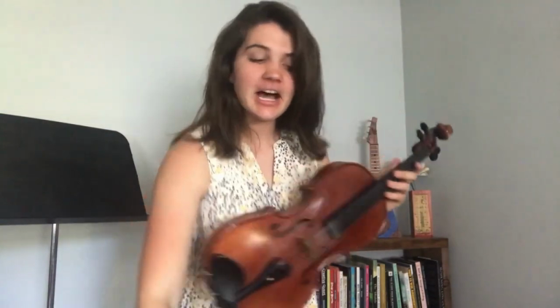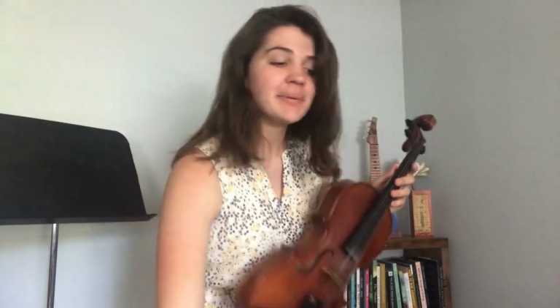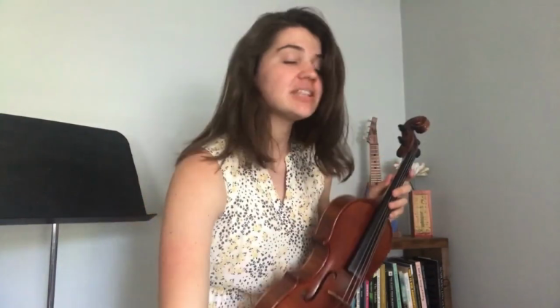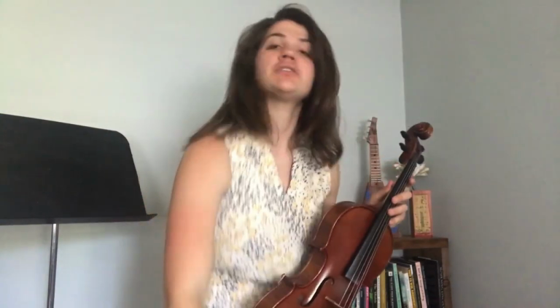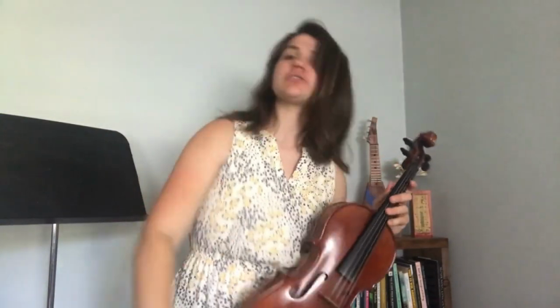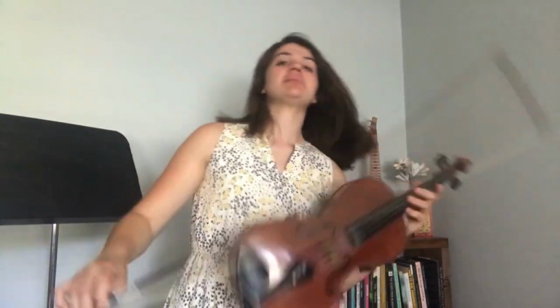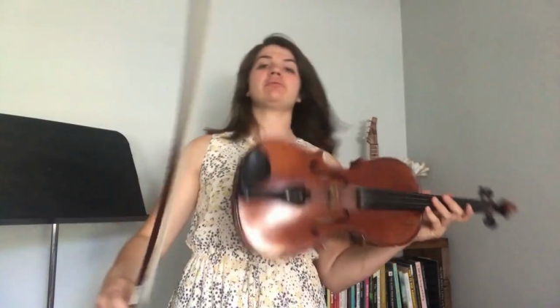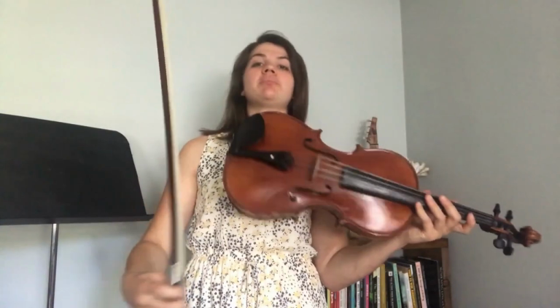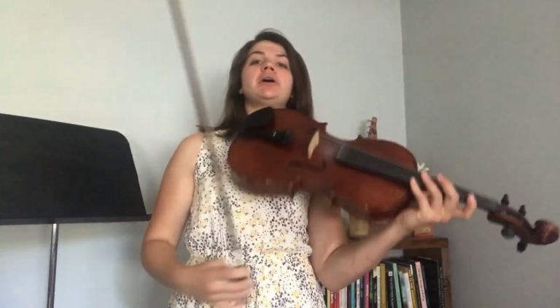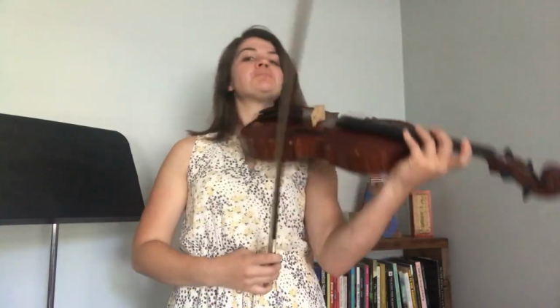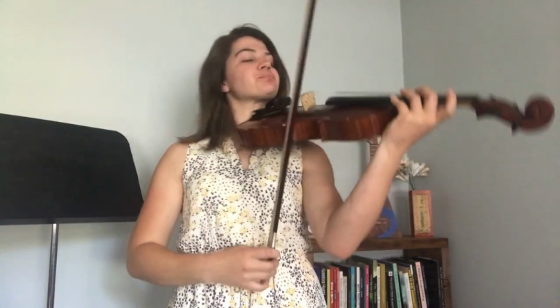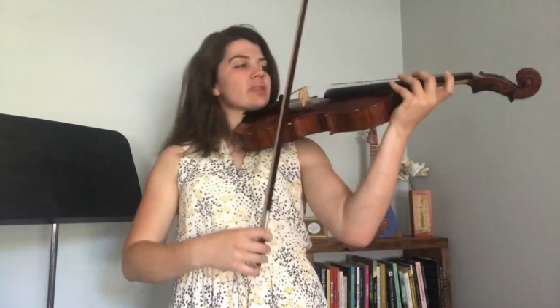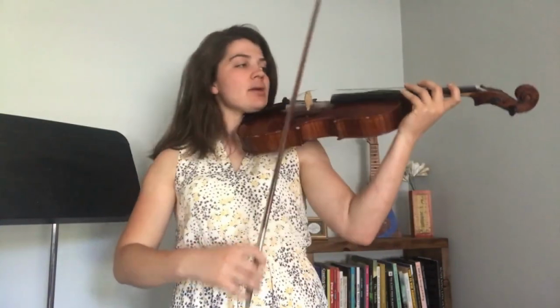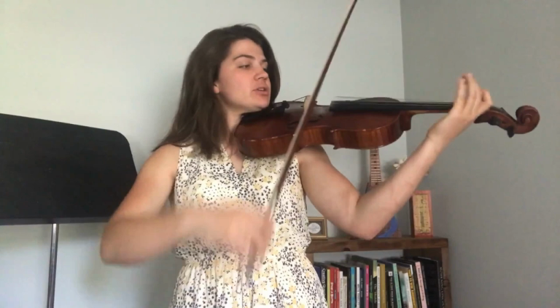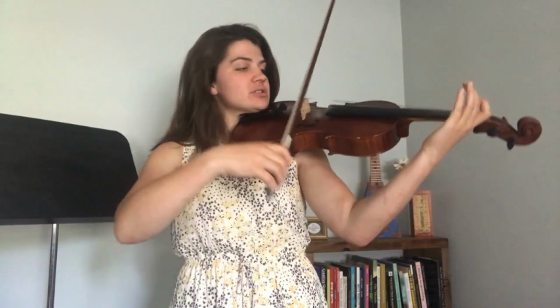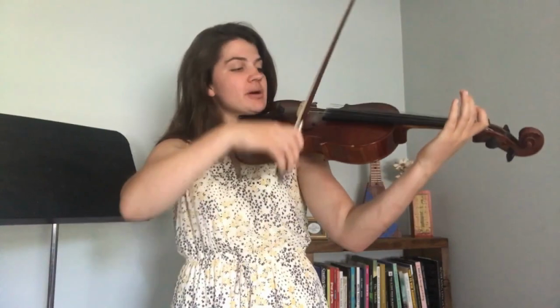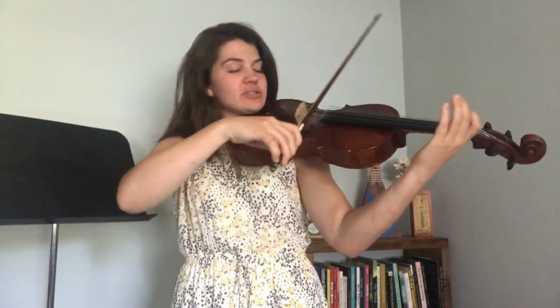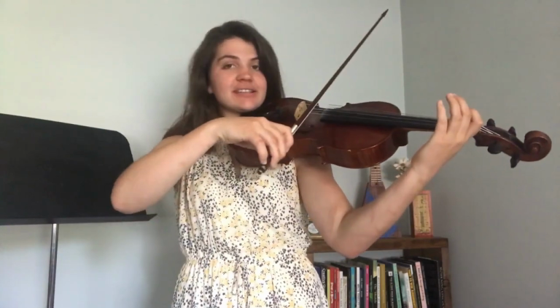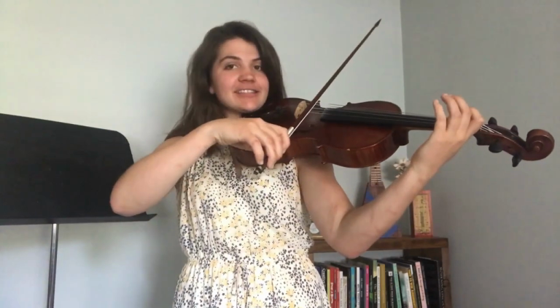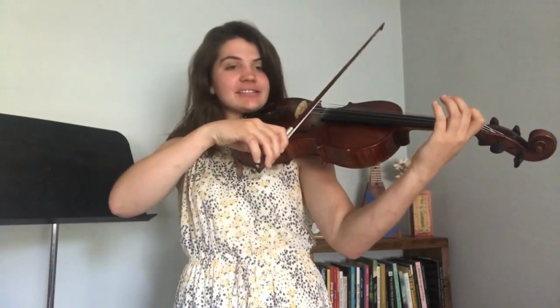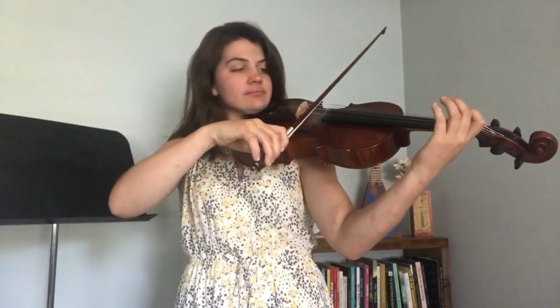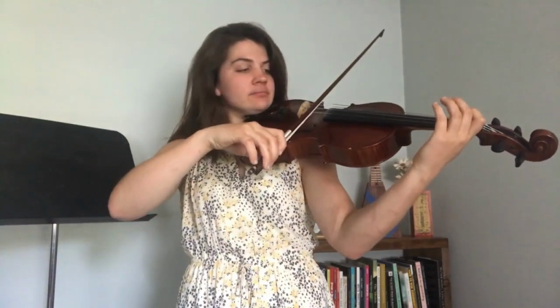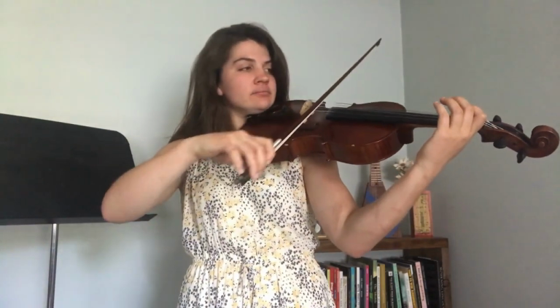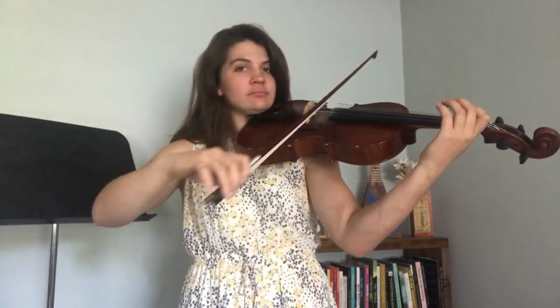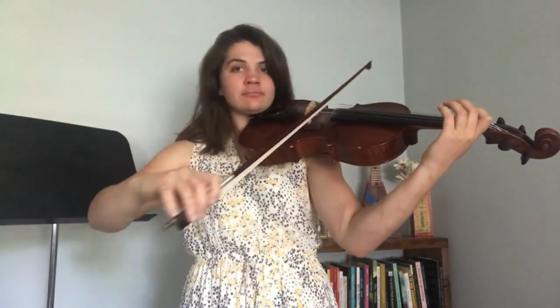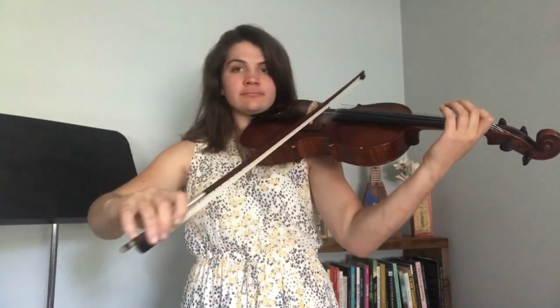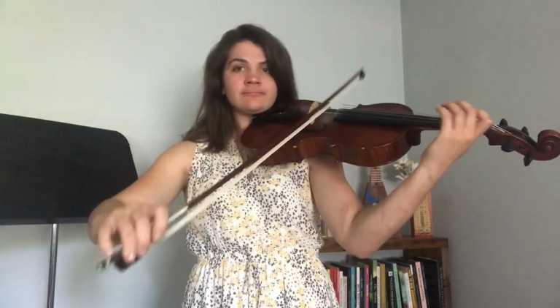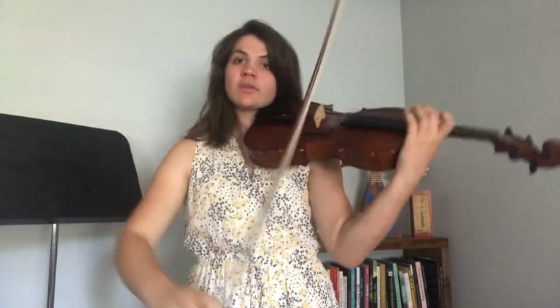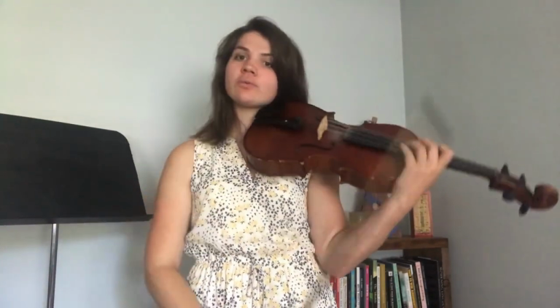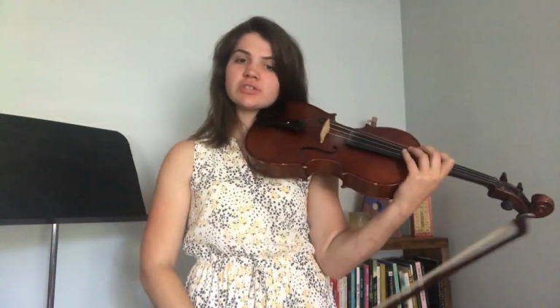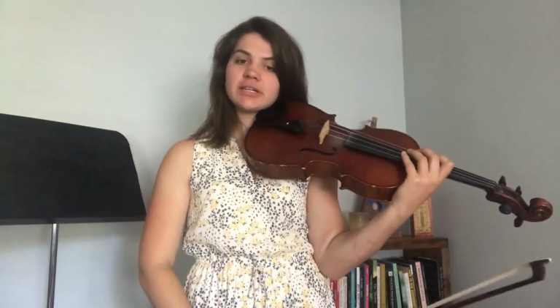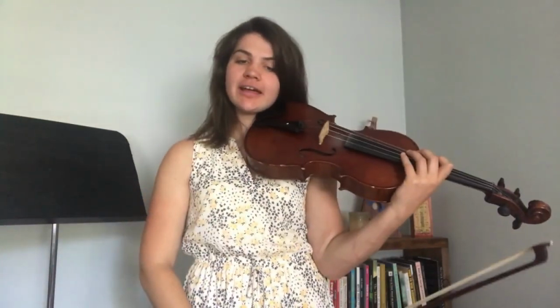But you can also play it with the bow. And when you use the bow, it just sounds like this, which is really great.